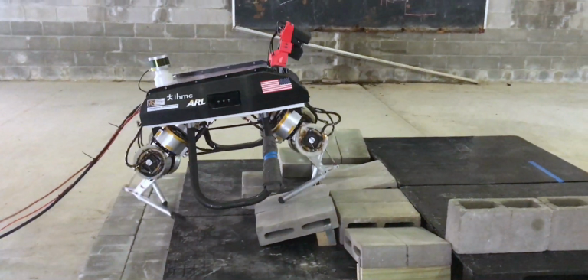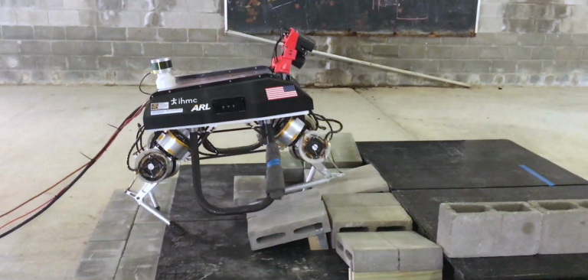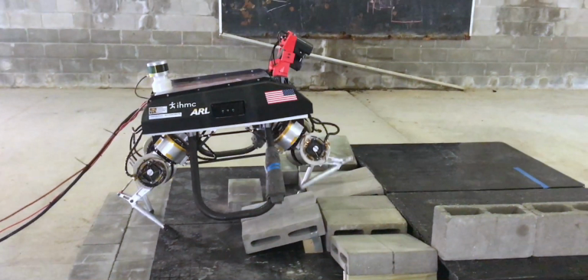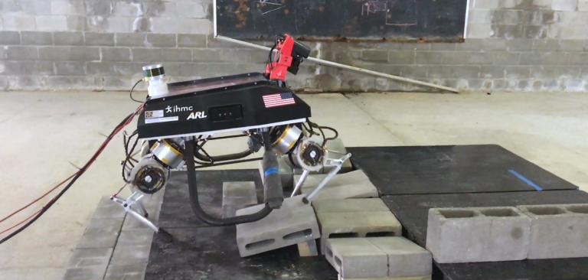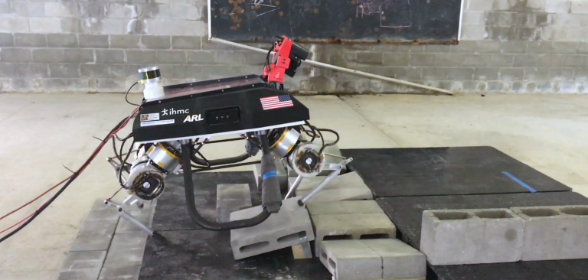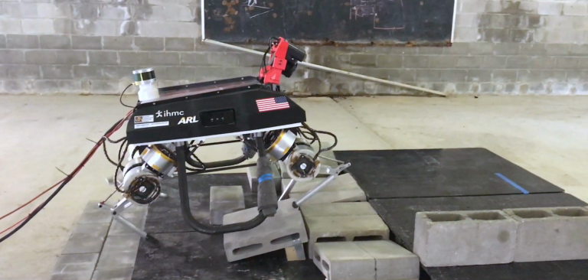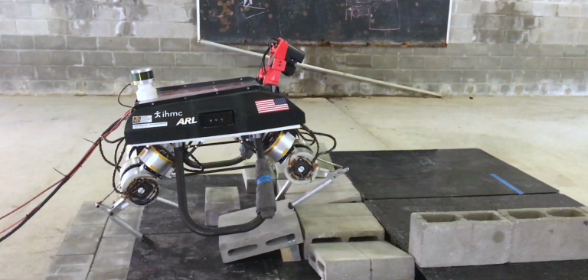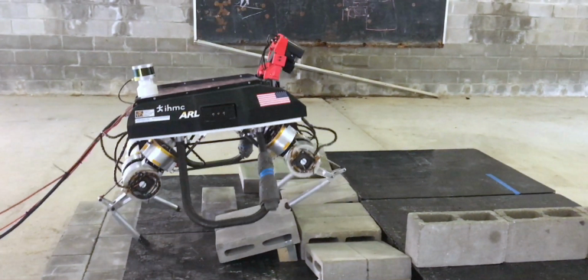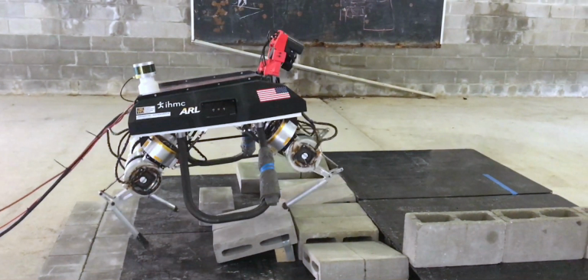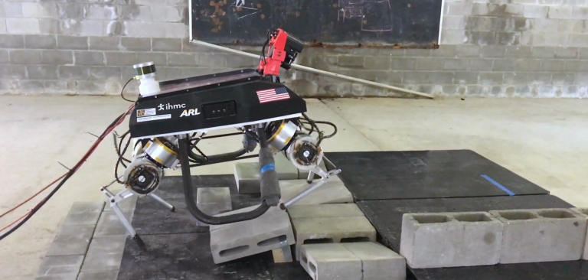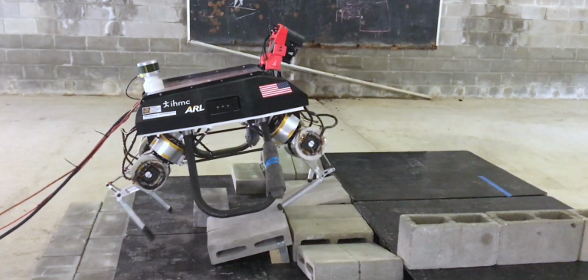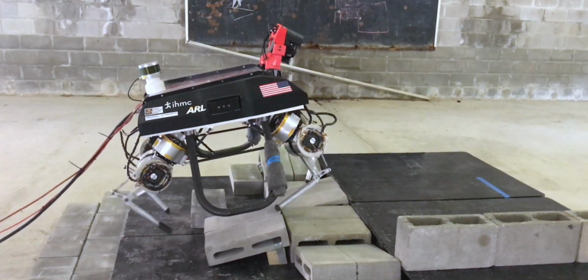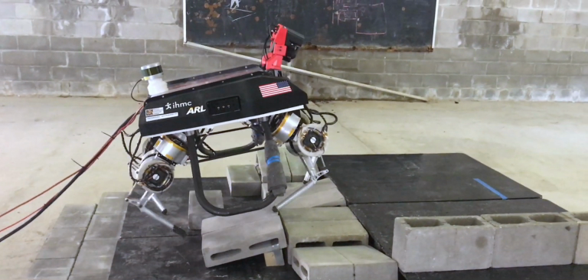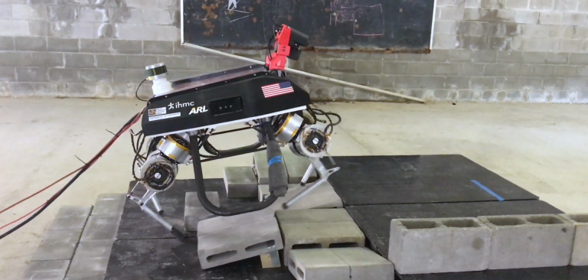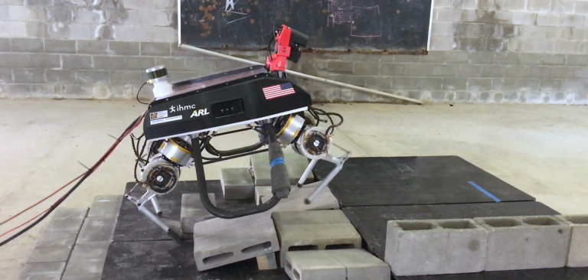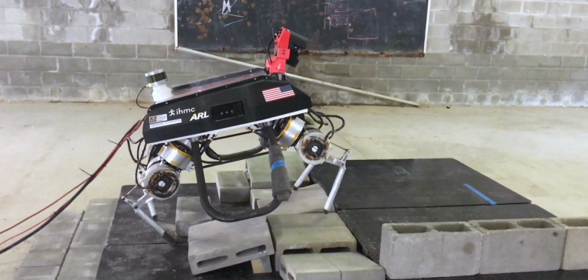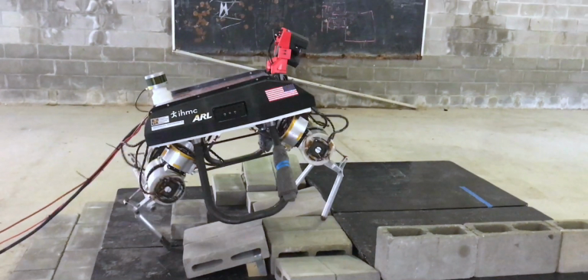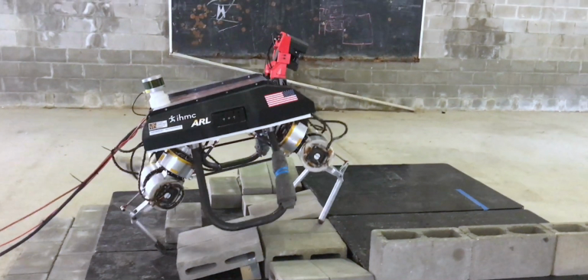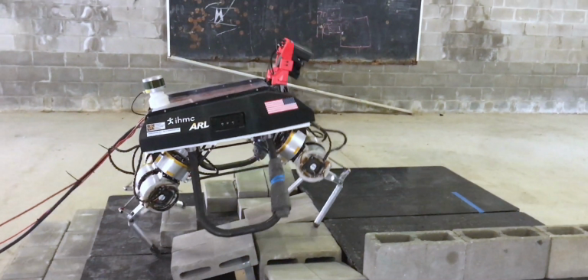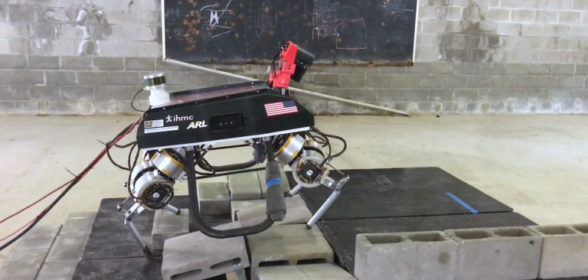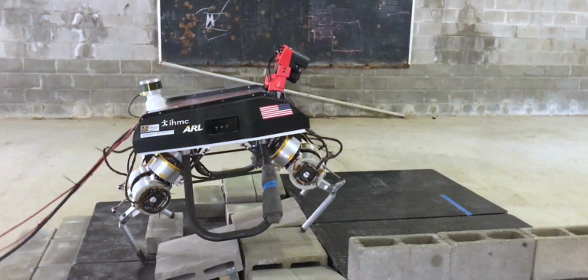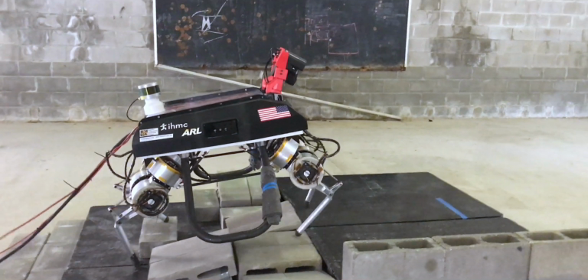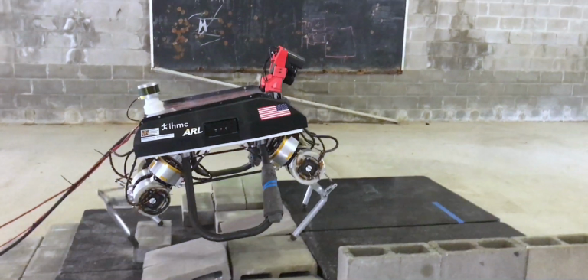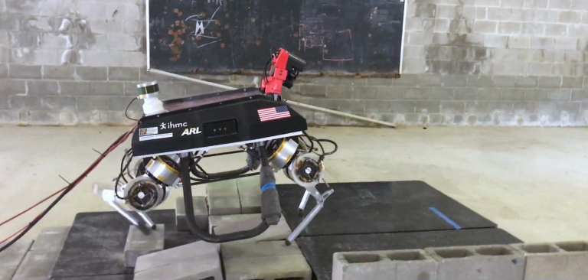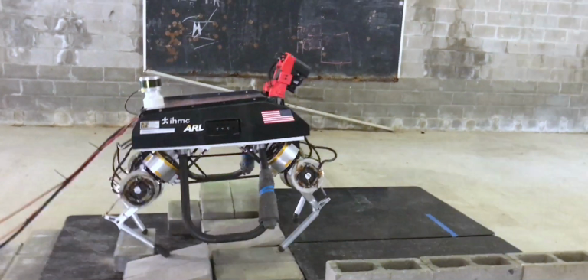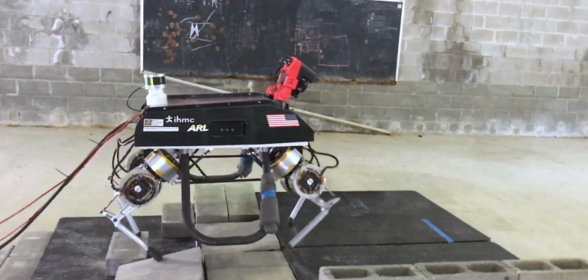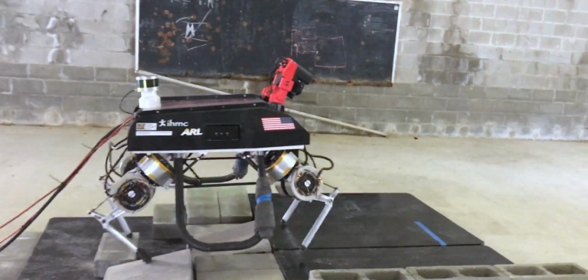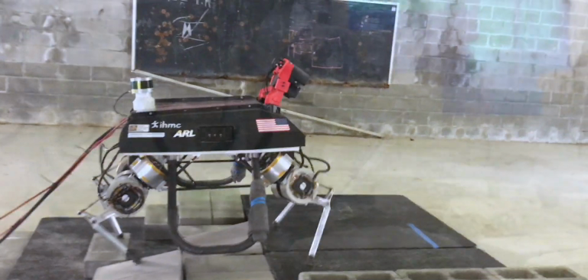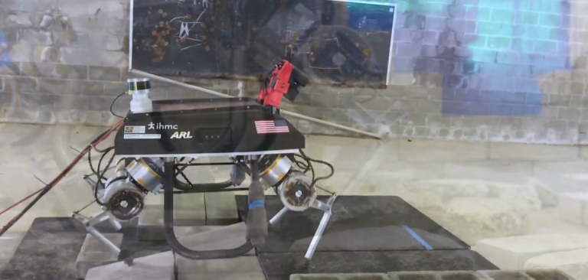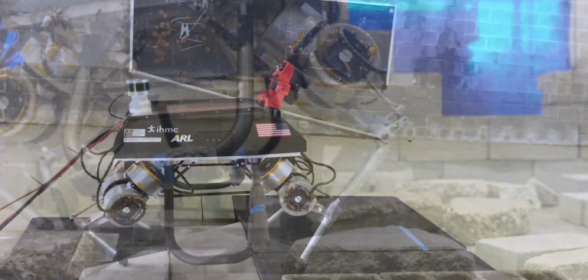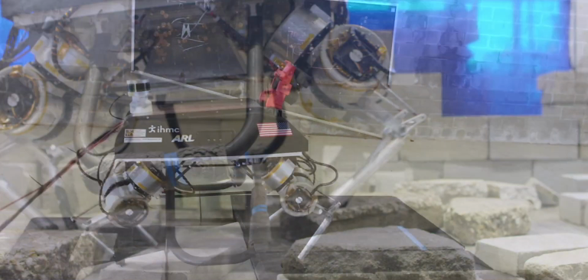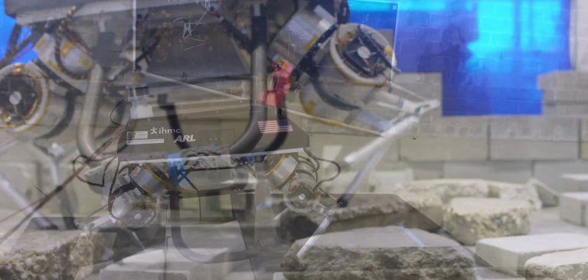For the operator to simply say 'walk forward,' LLAMA would likely fall from stepping somewhere it shouldn't.